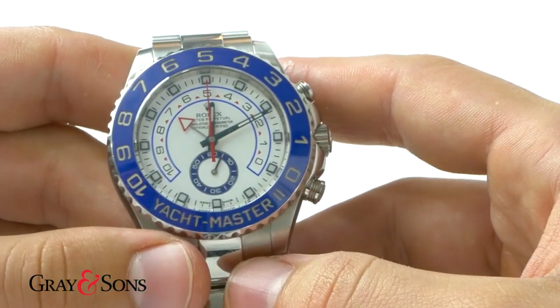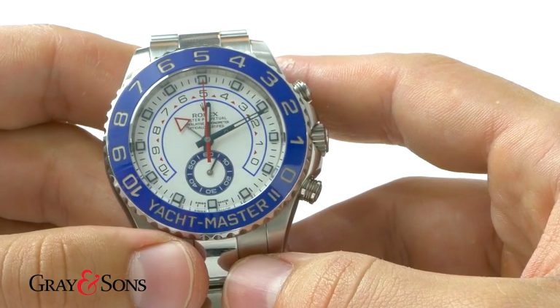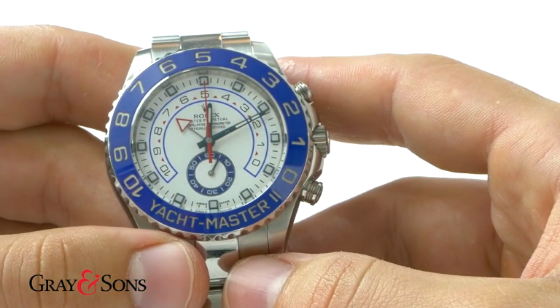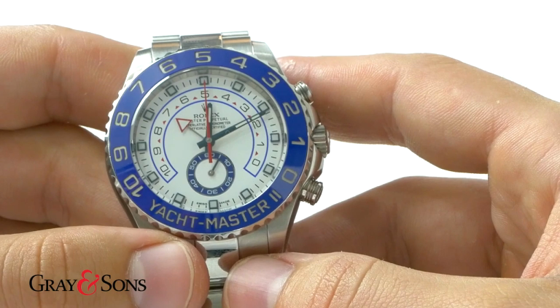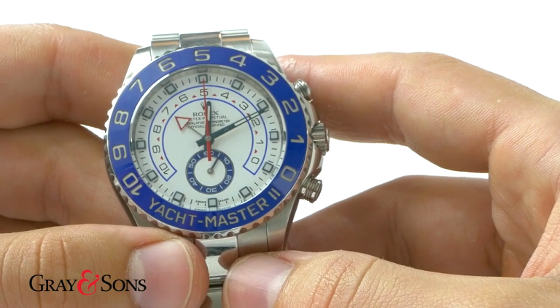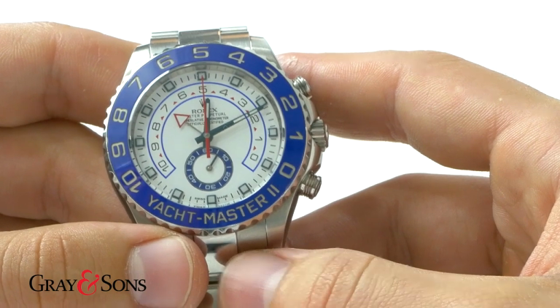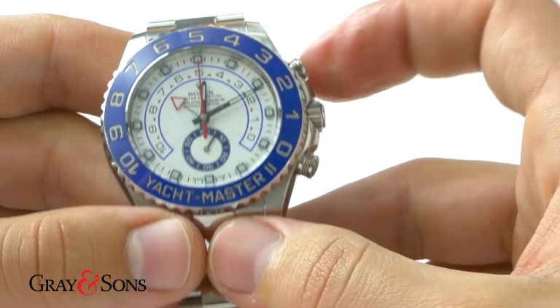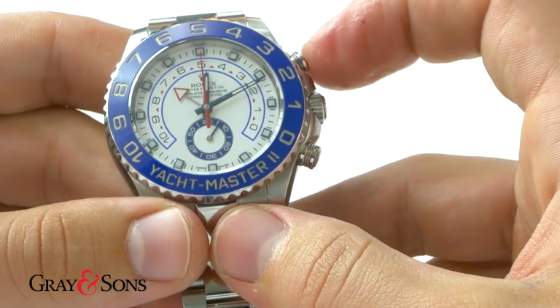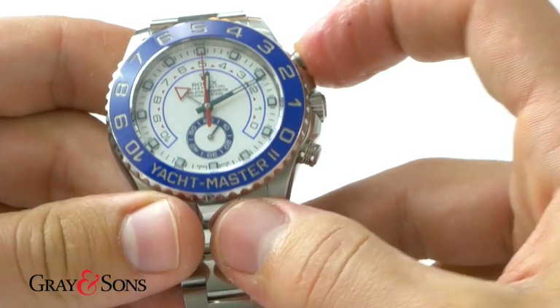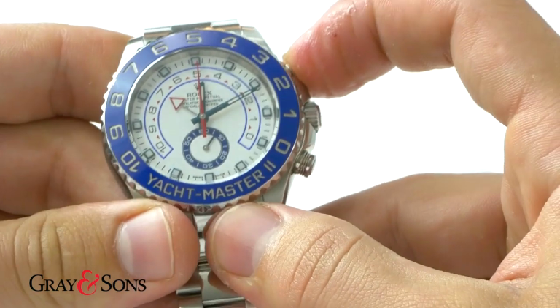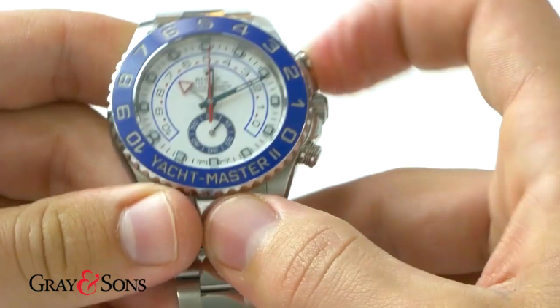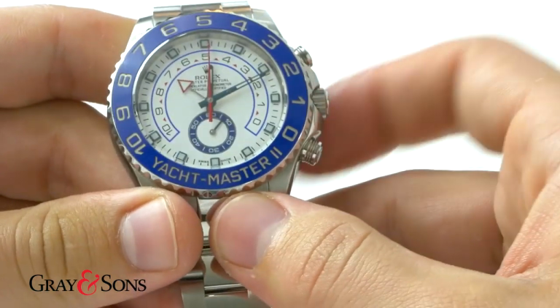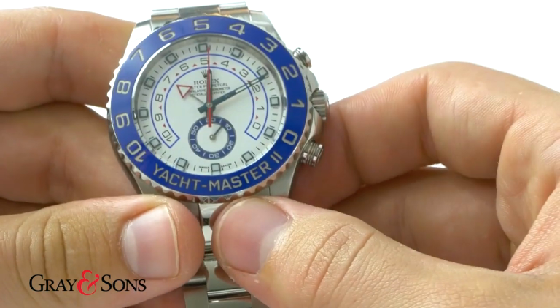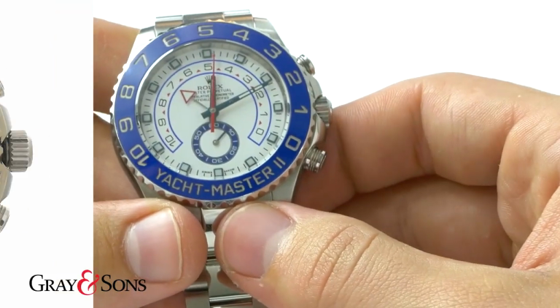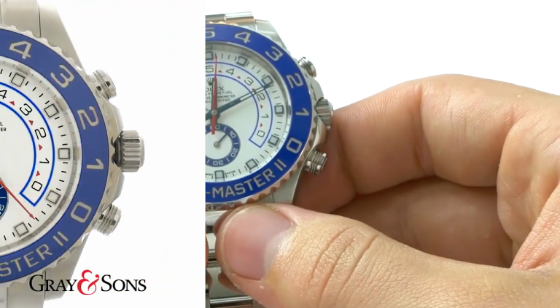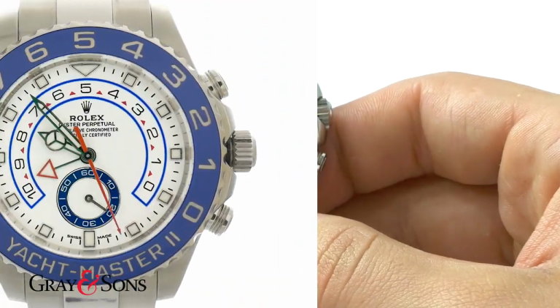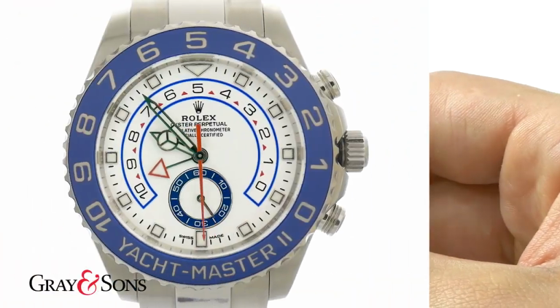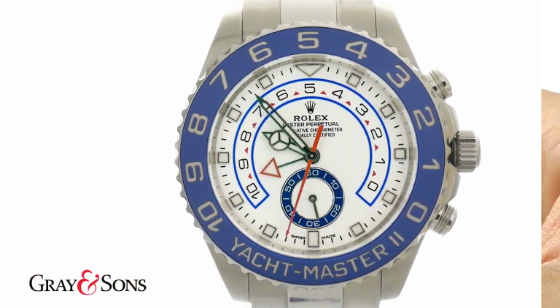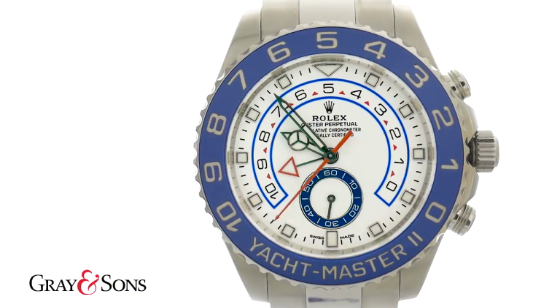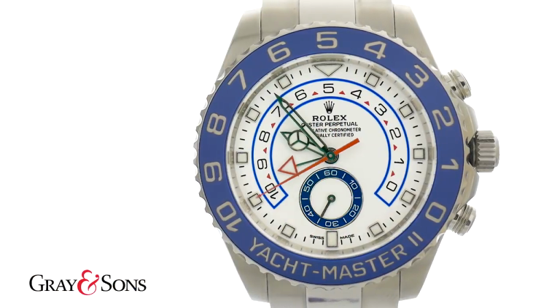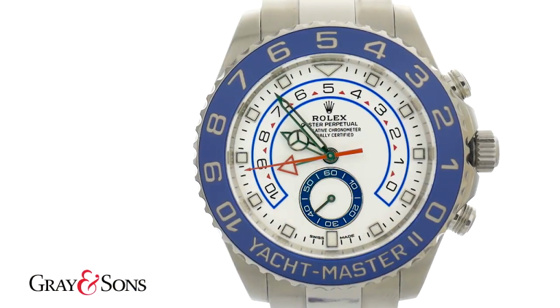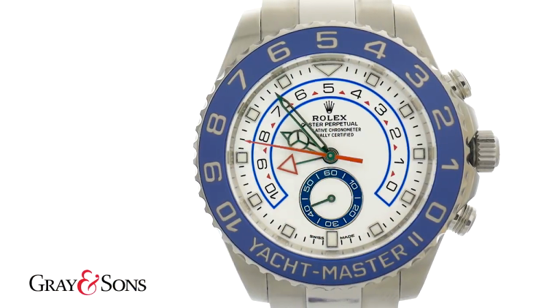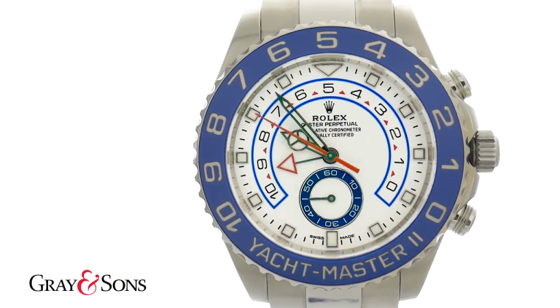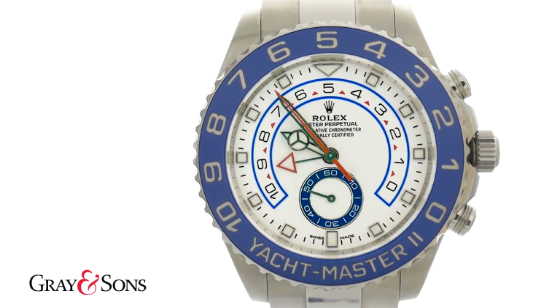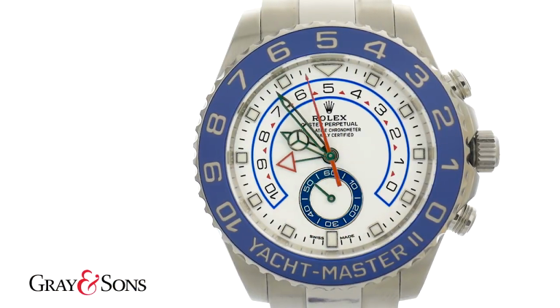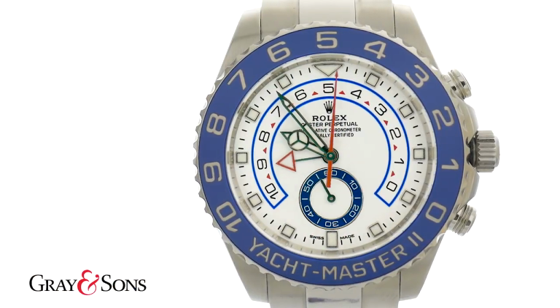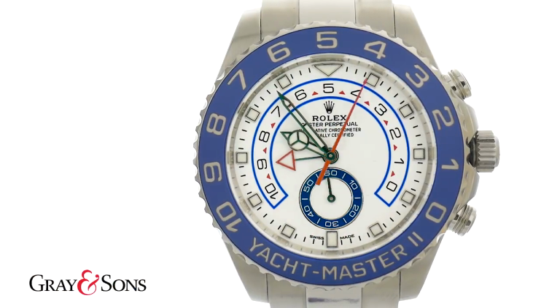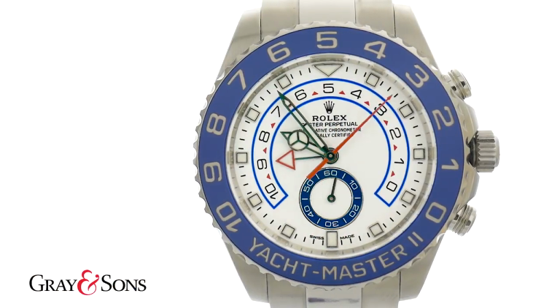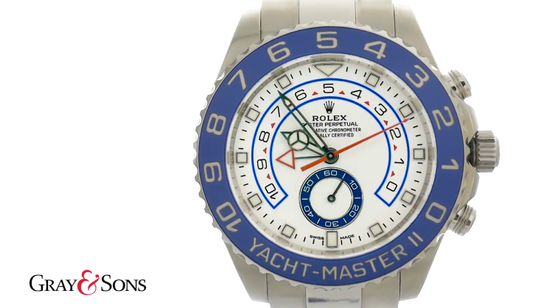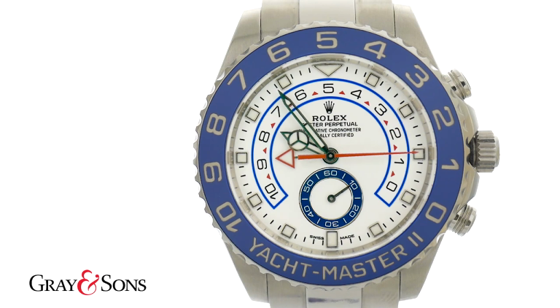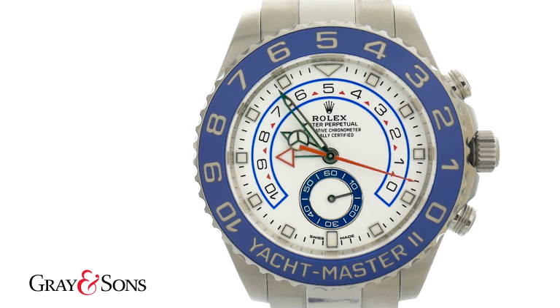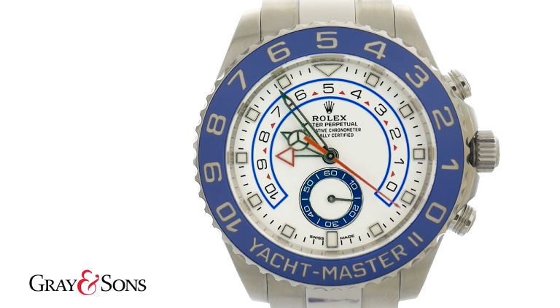Once the center second hand completes a full sweep of the dial, you will notice that the countdown triangle hand has moved down by one minute.